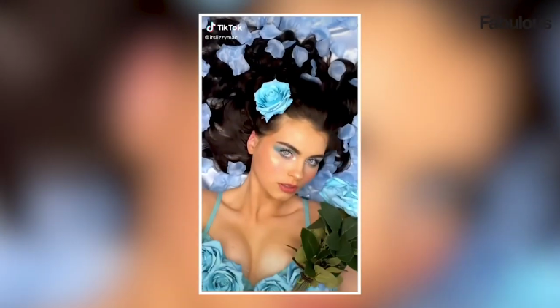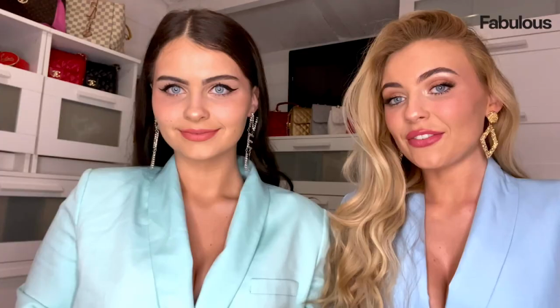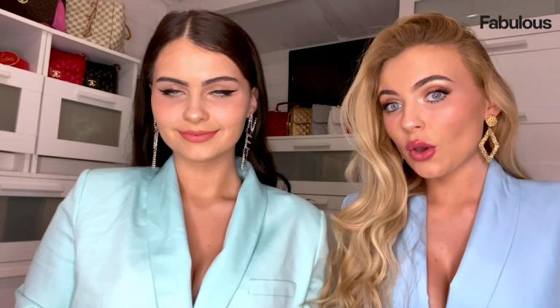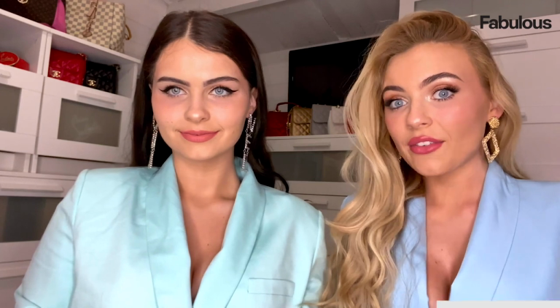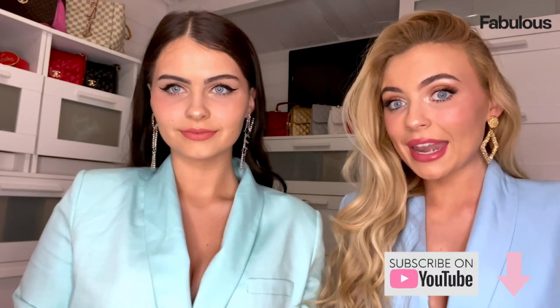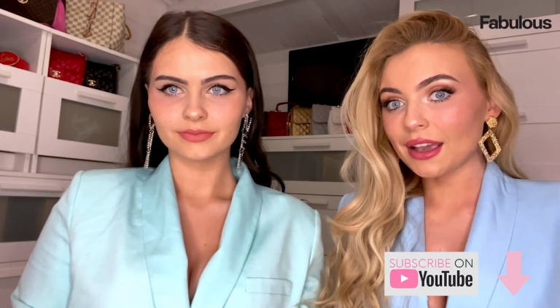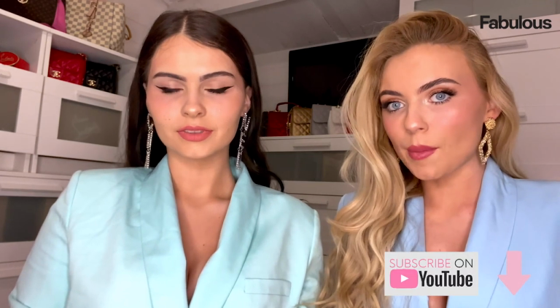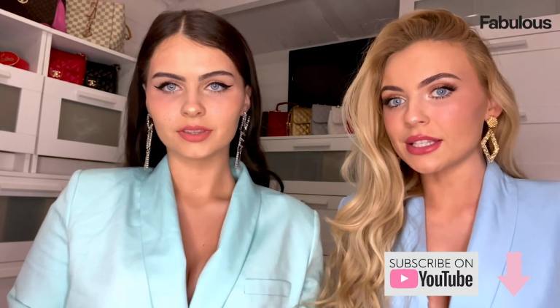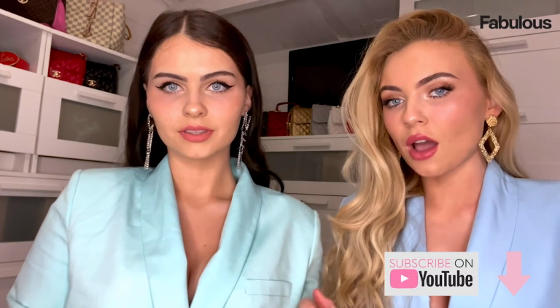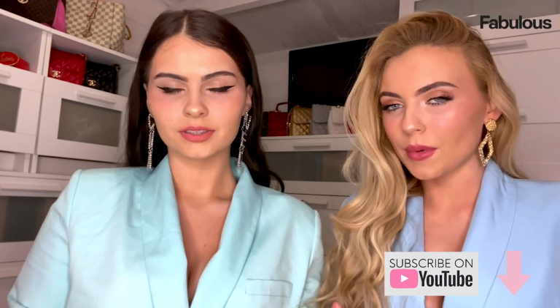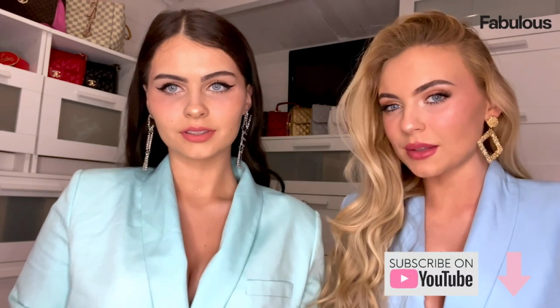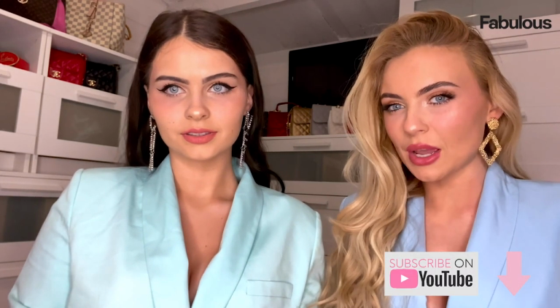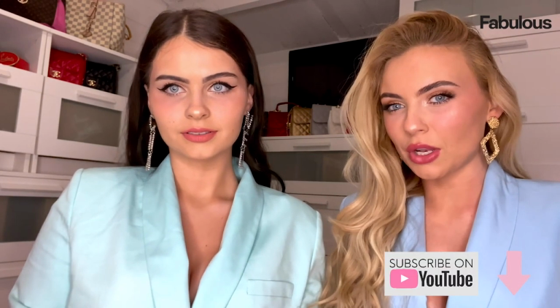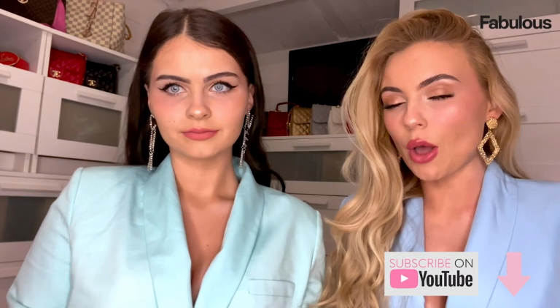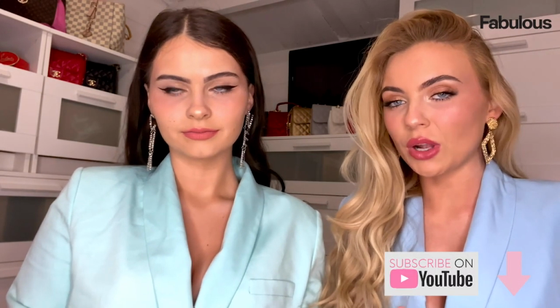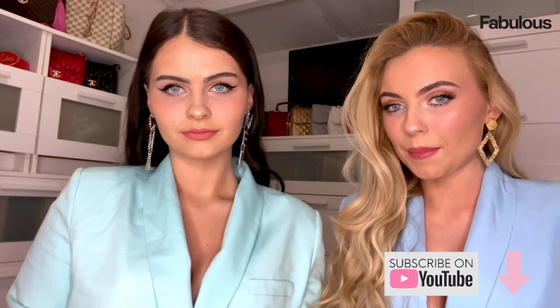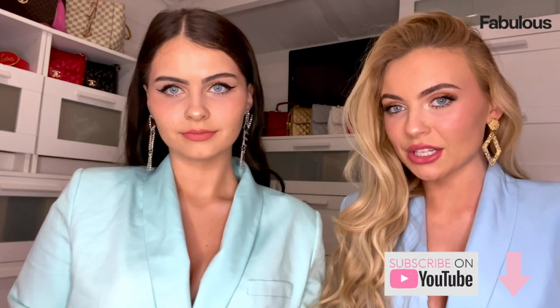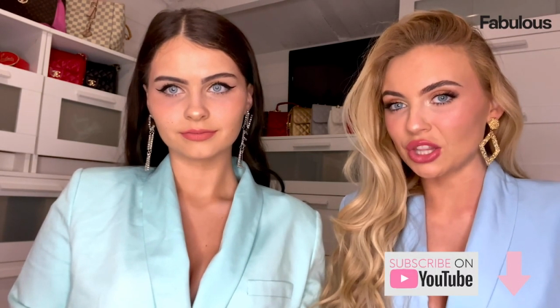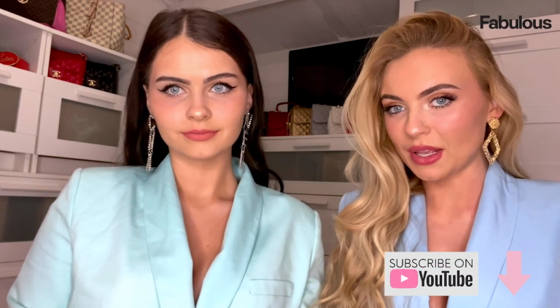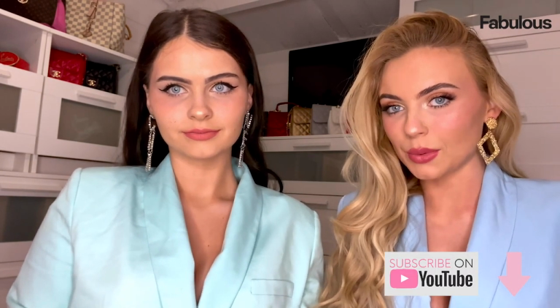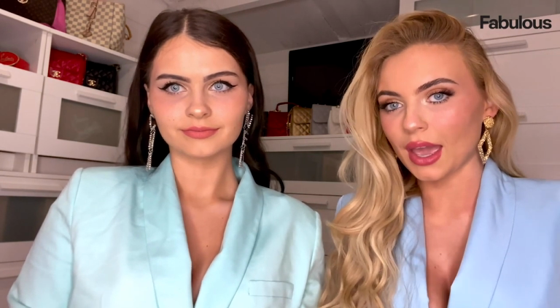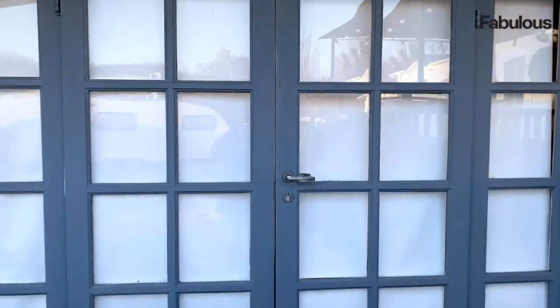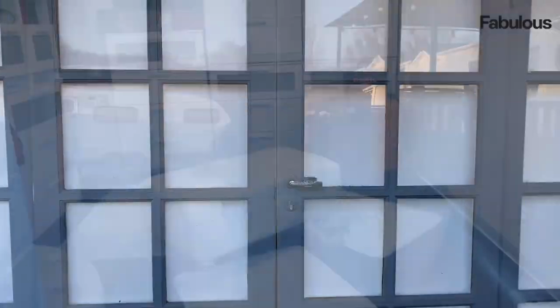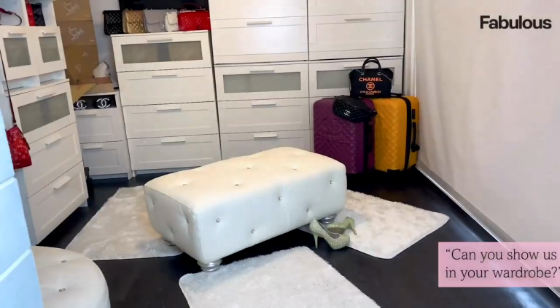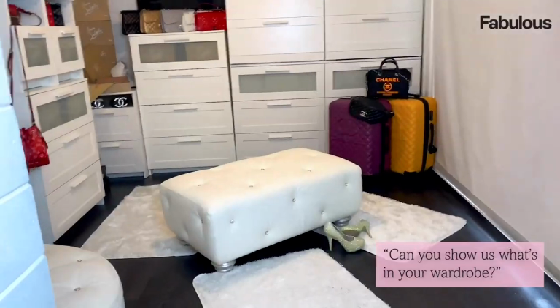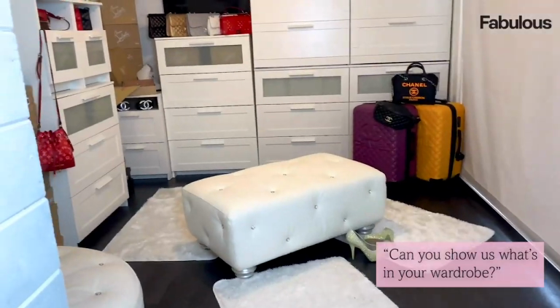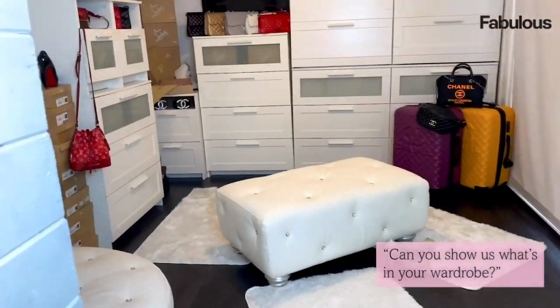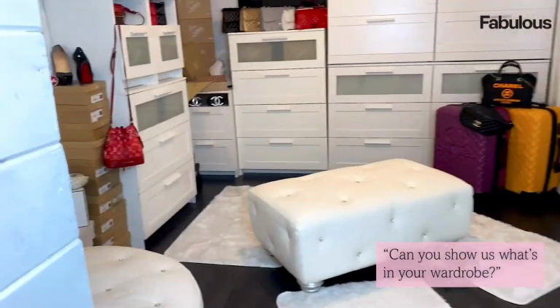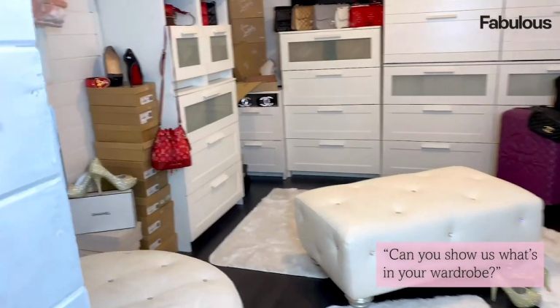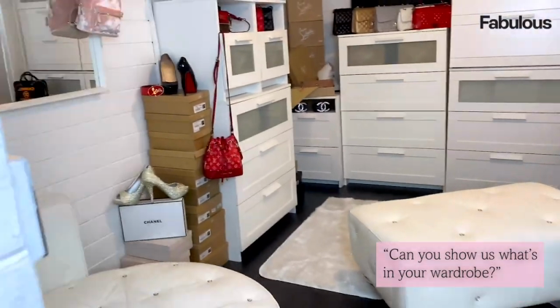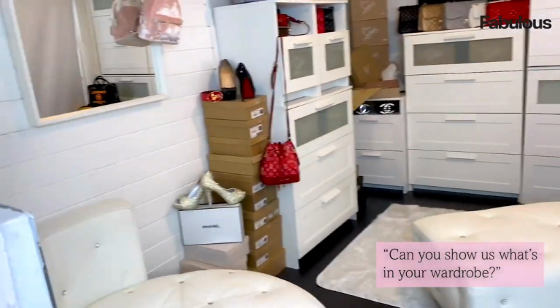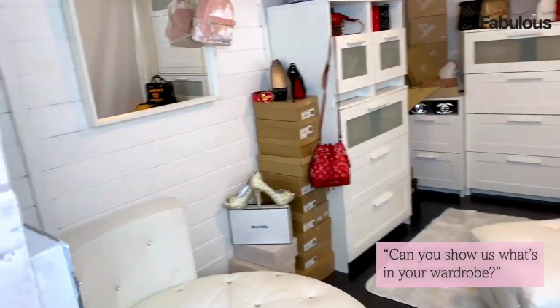If you have any comments, comment them down below and we'll get back to you the best we can. I'm going to give you a tour of our closet.